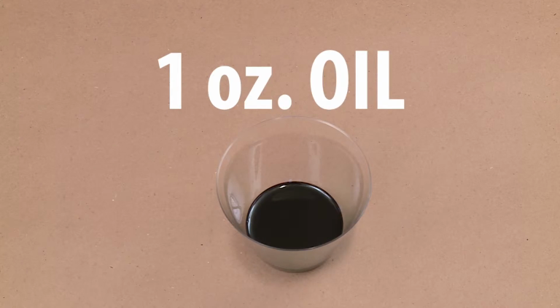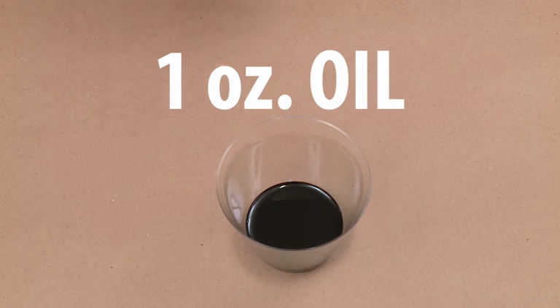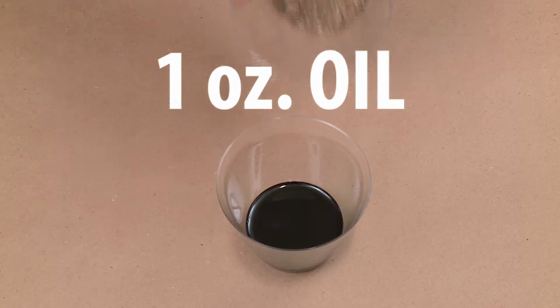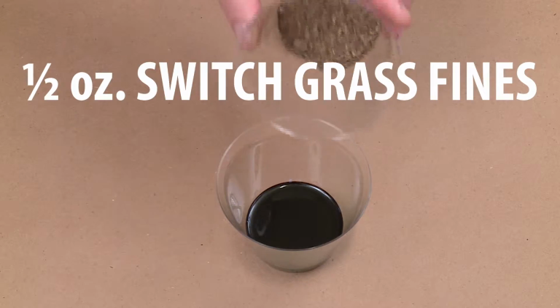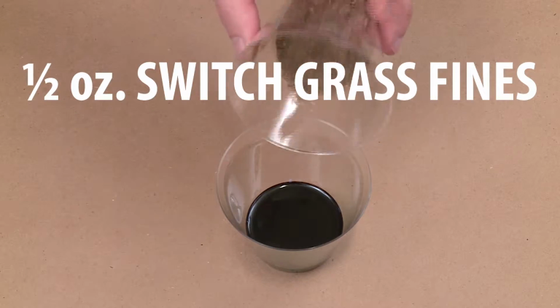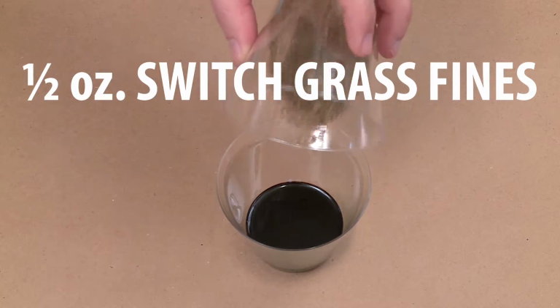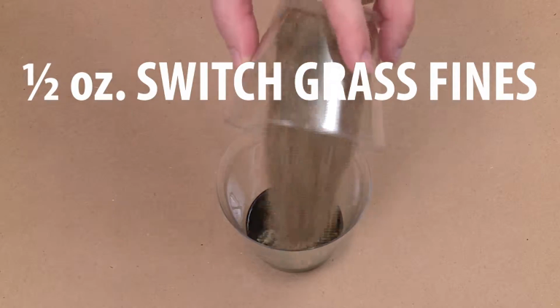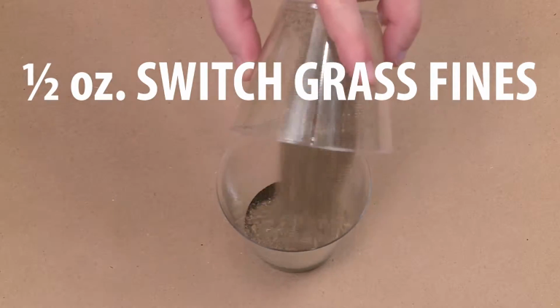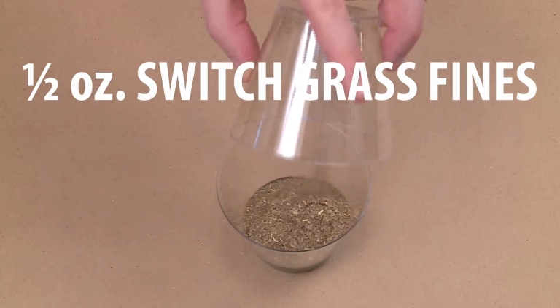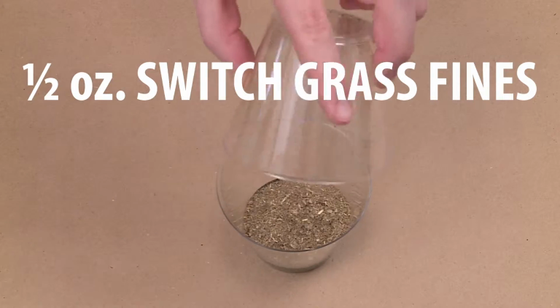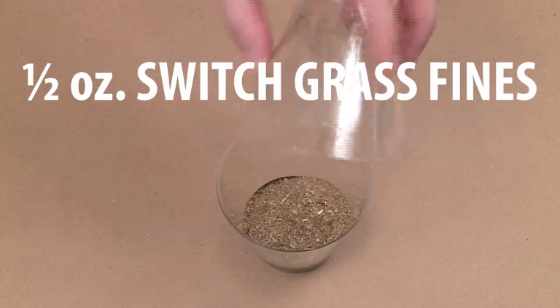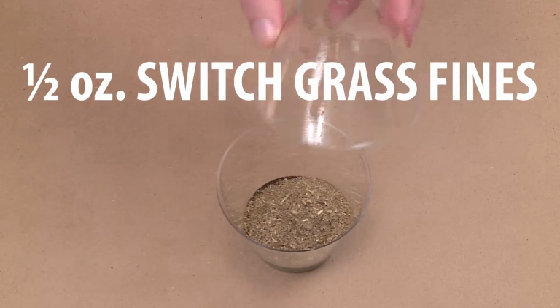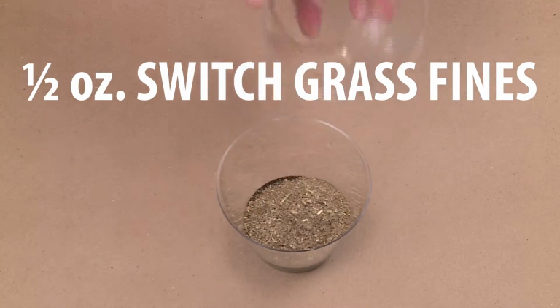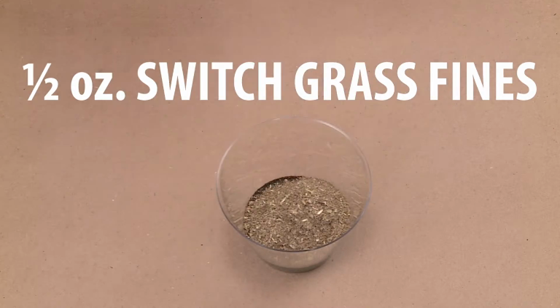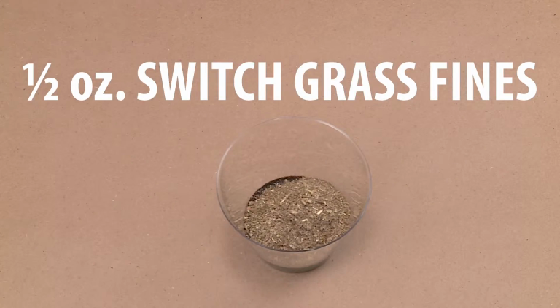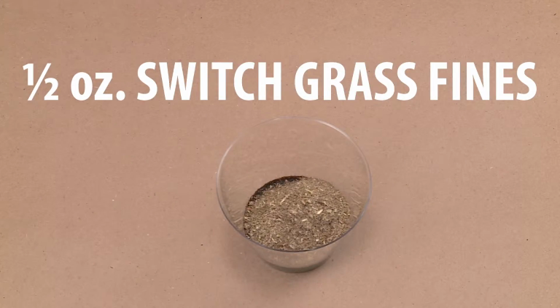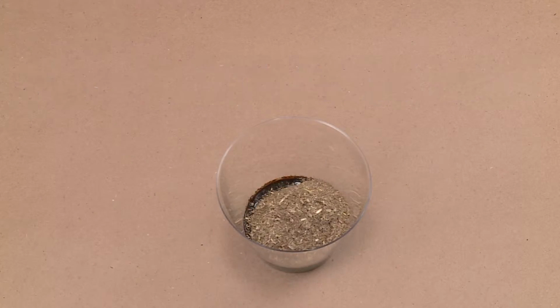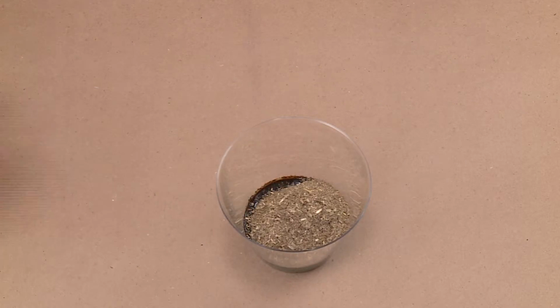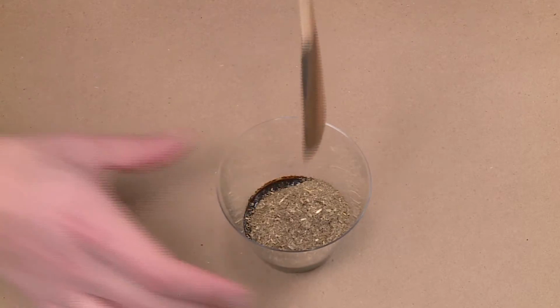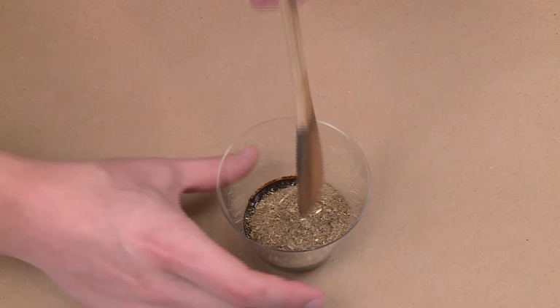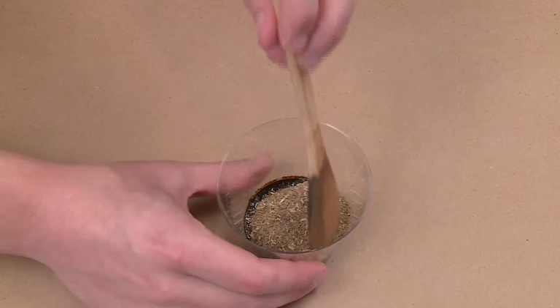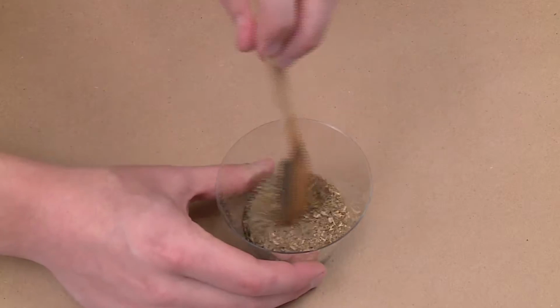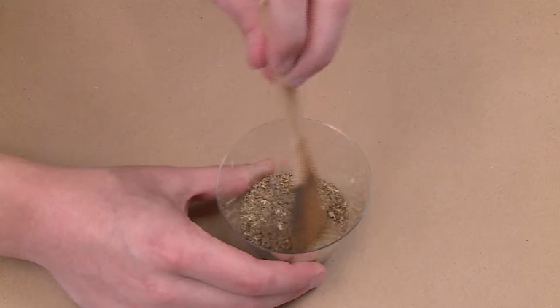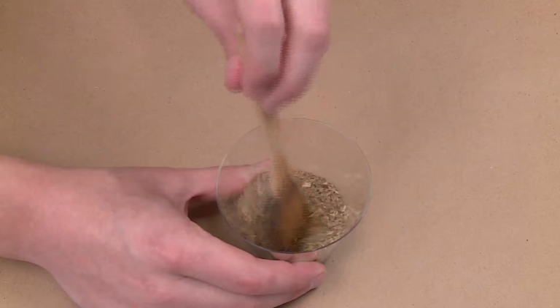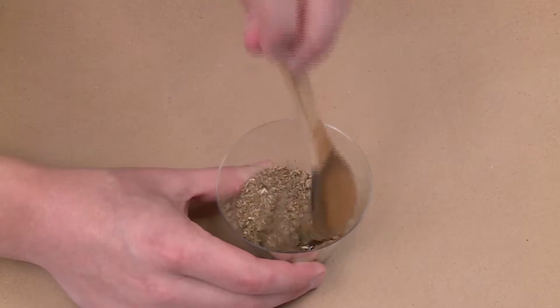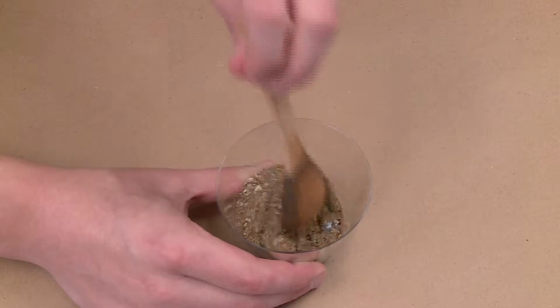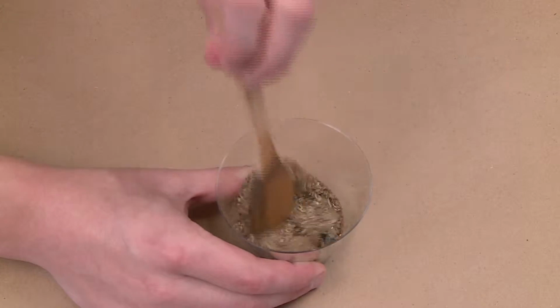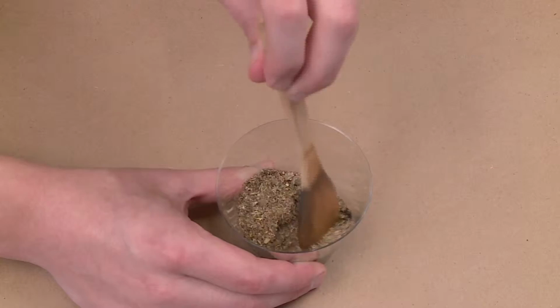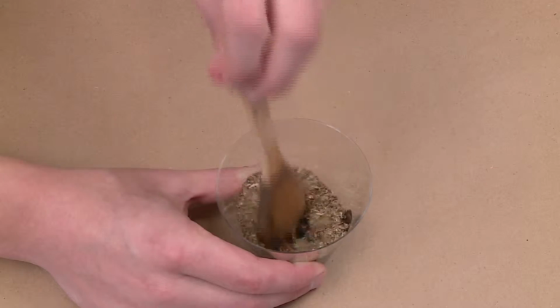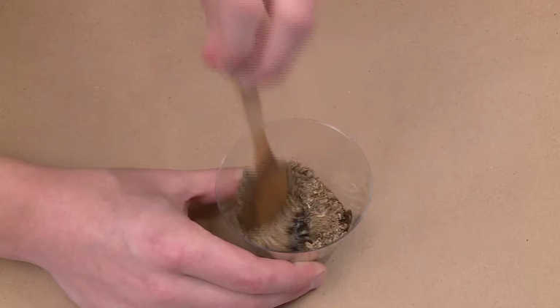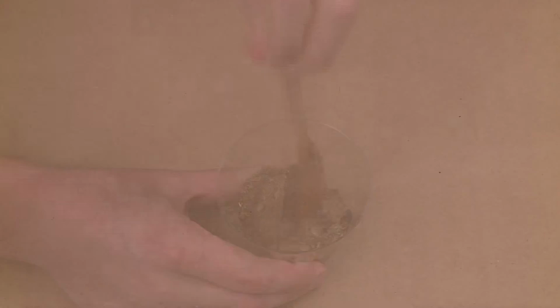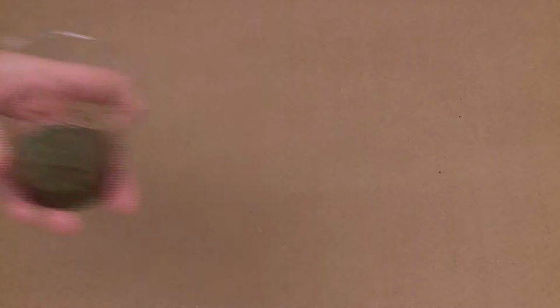Next is a switchgrass product that is similarly ineffective. It has a small fiber structure and offers minimal absorption value.